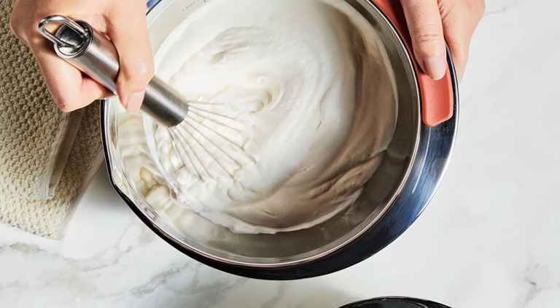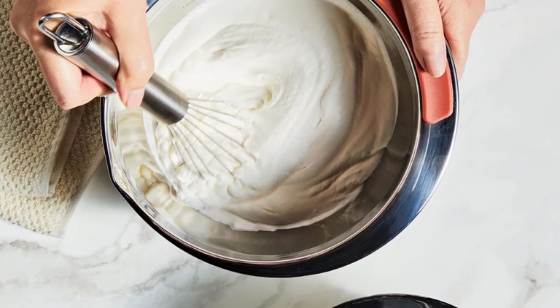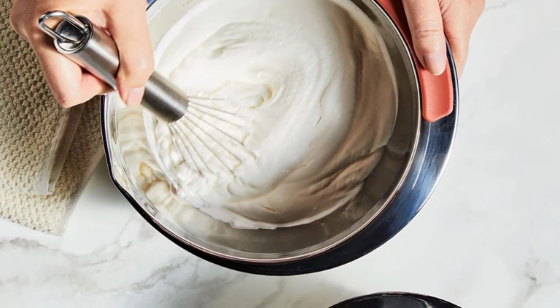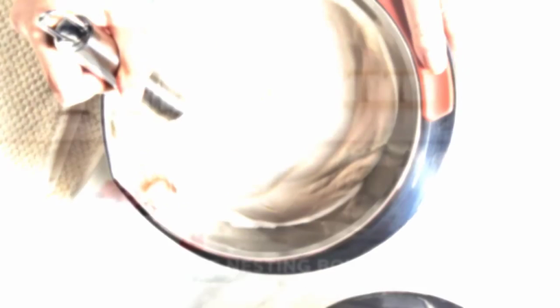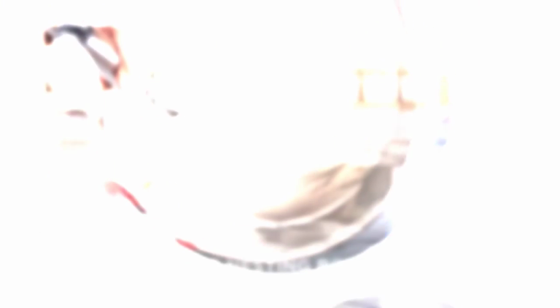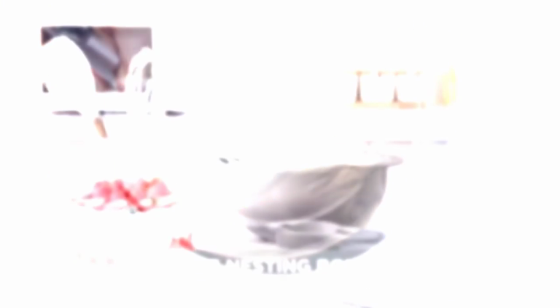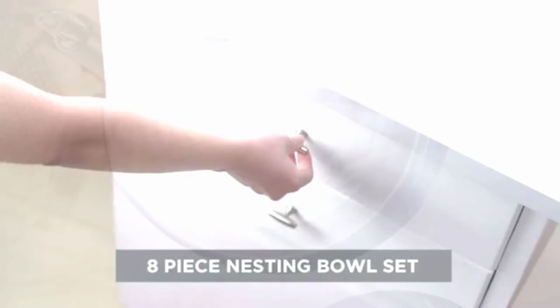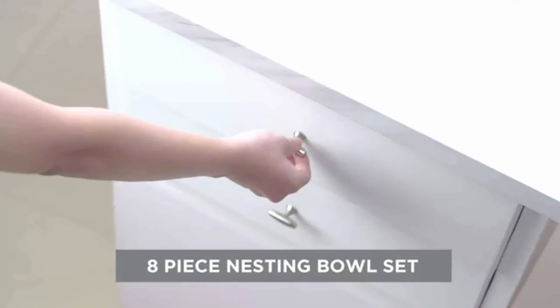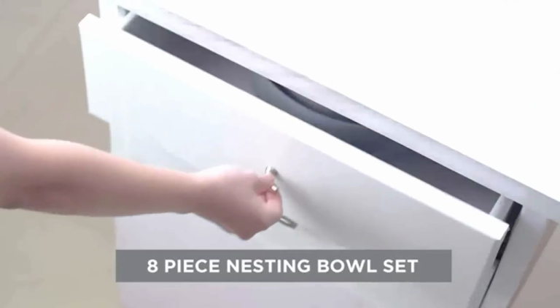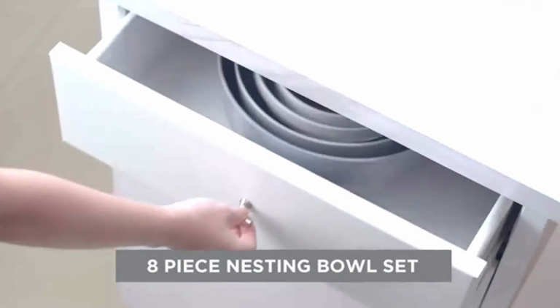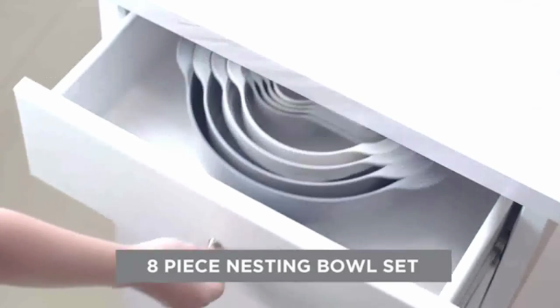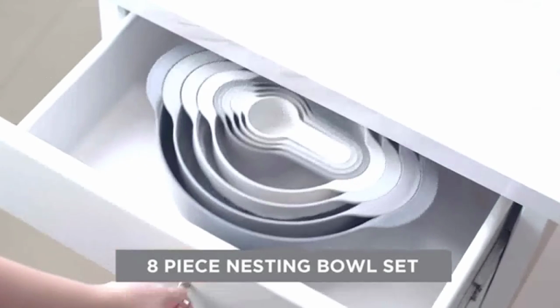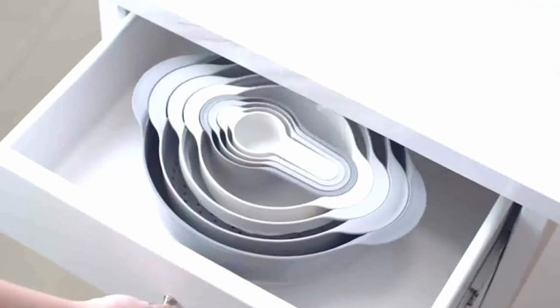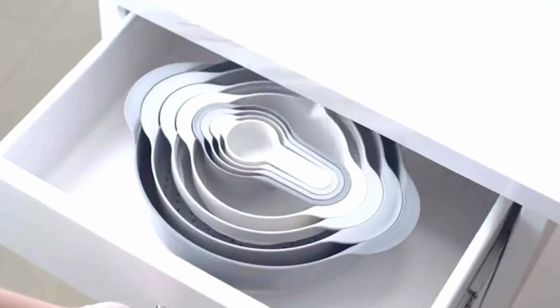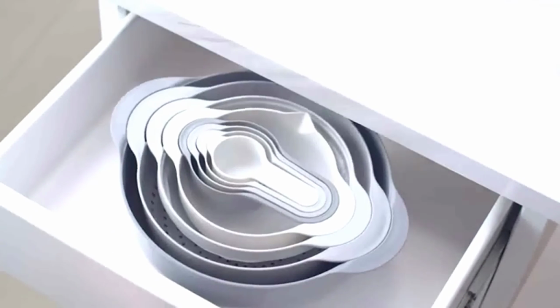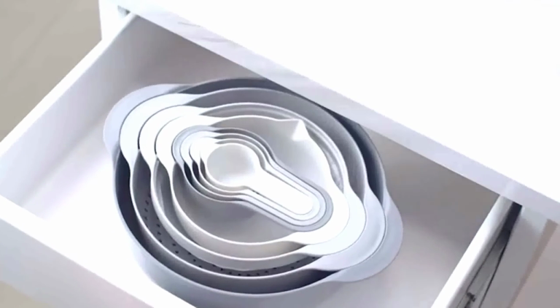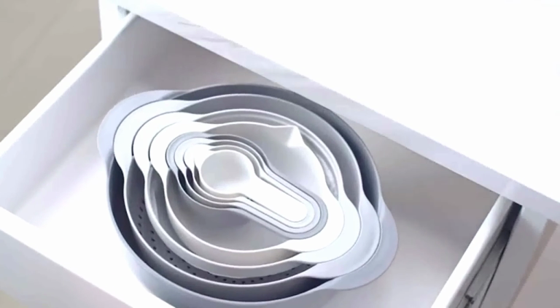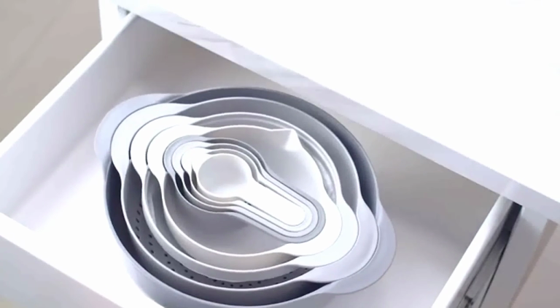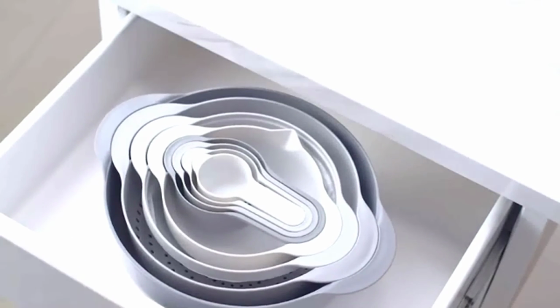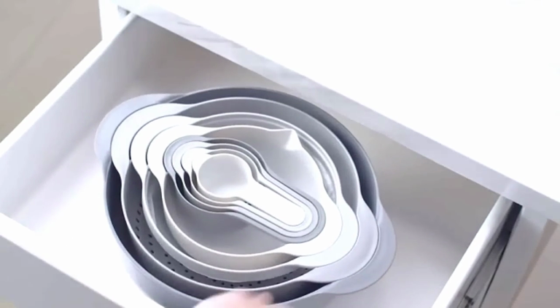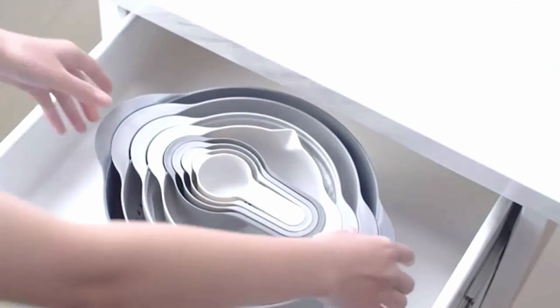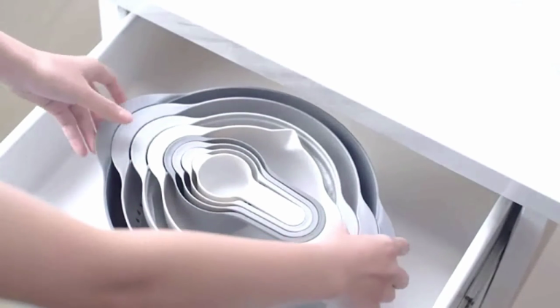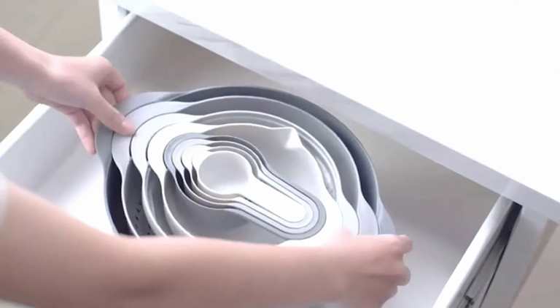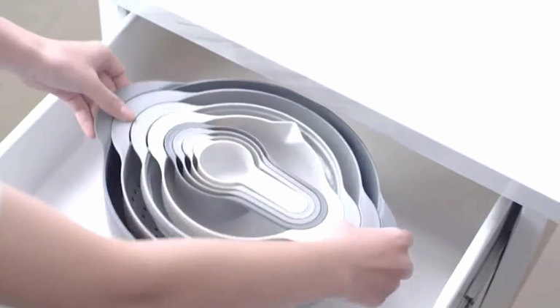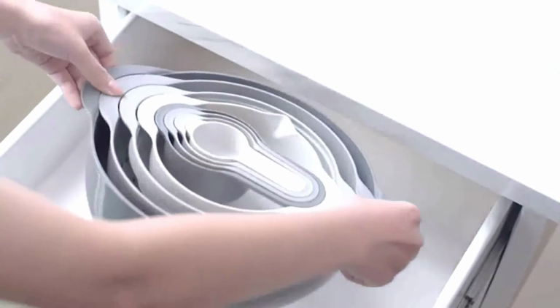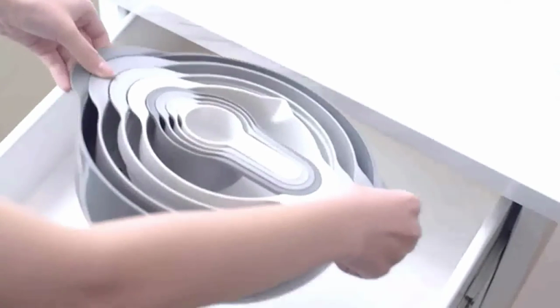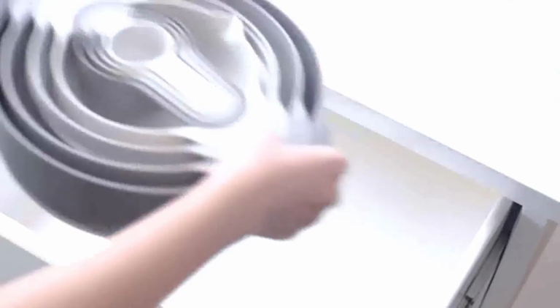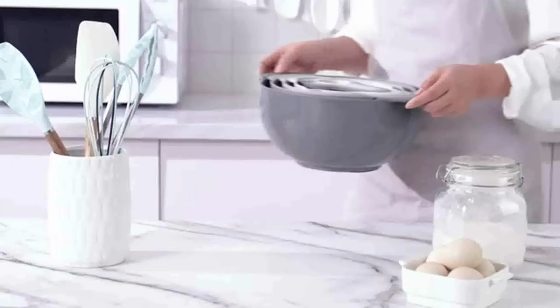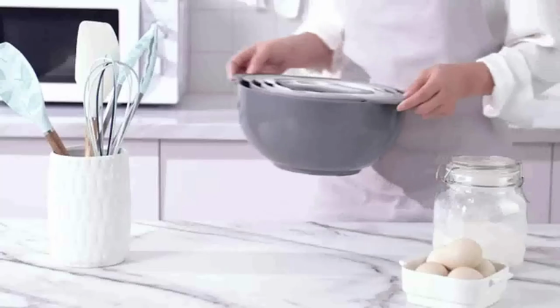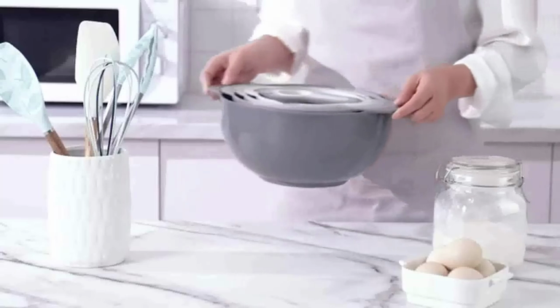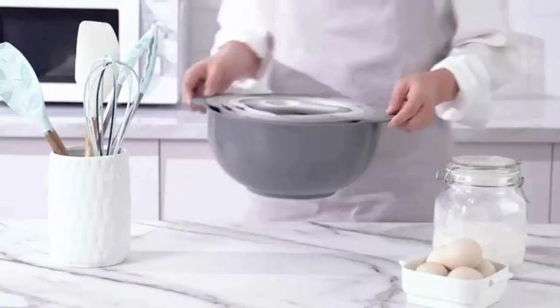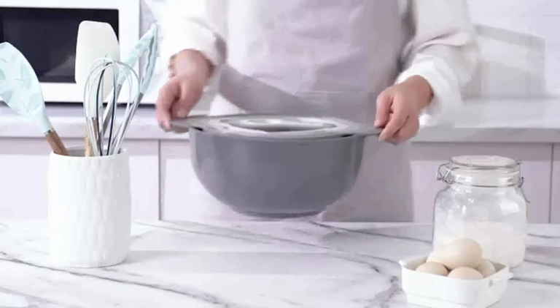Tight, colorful lids — flexible, BPA-free plastic lids that tightly fit the bowls keep food fresh. Tight fitting lids are excellent for food storage and a wonderful option for preserving food for longer.